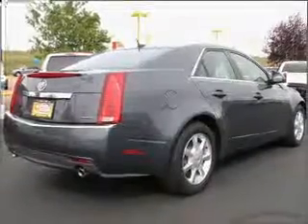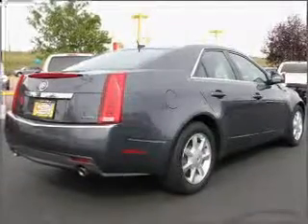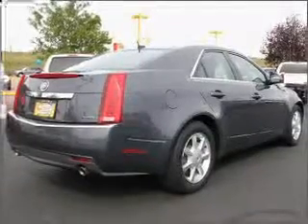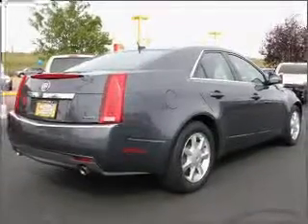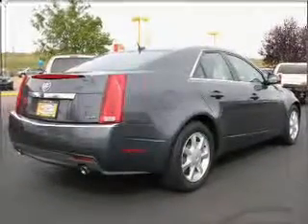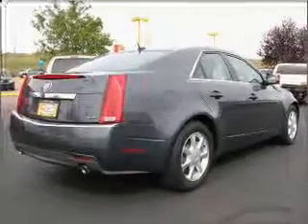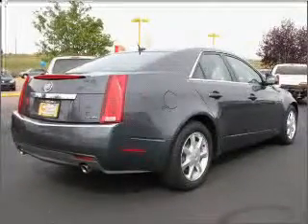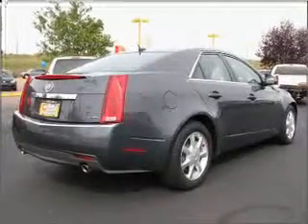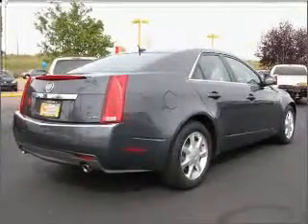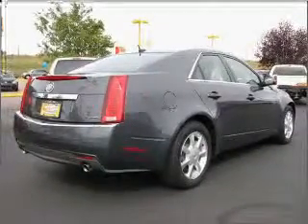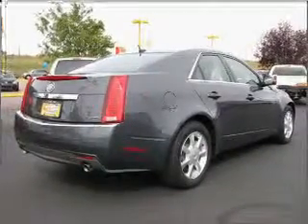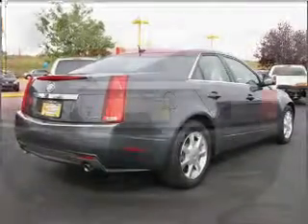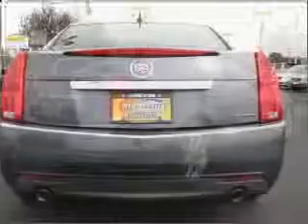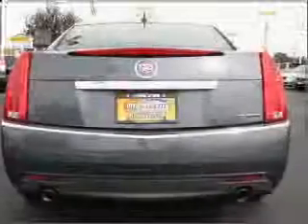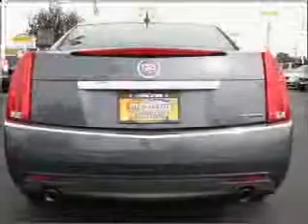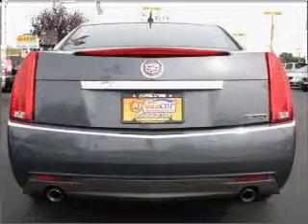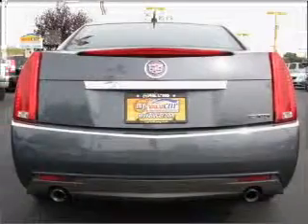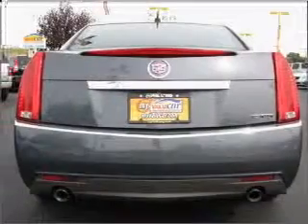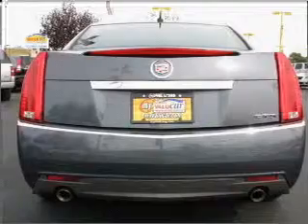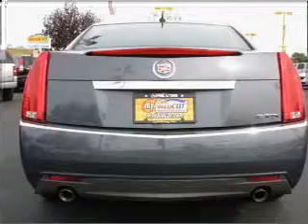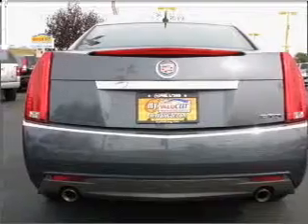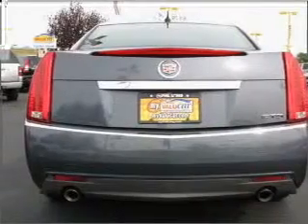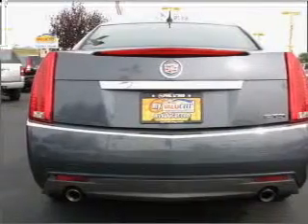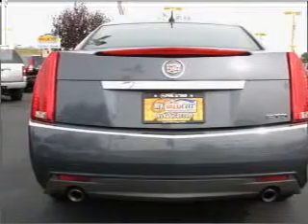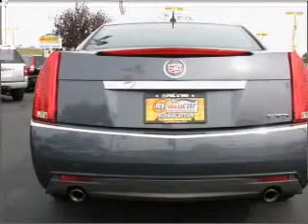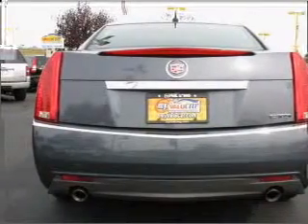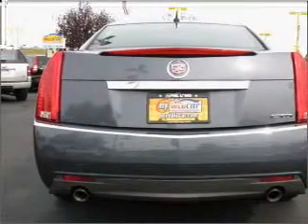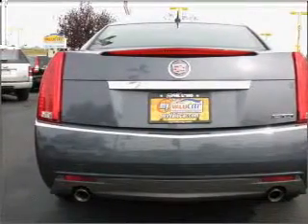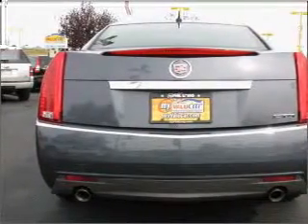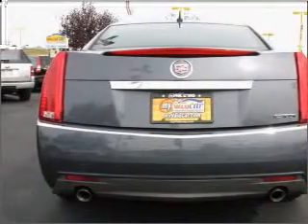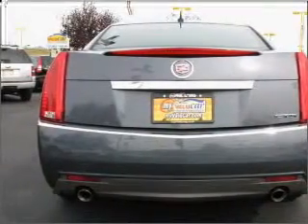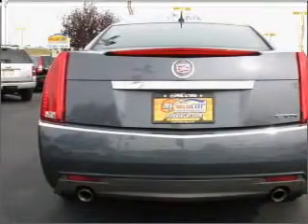You can also ride with confidence with the four-wheel ABS, daytime running lights, child safety locks, and more.